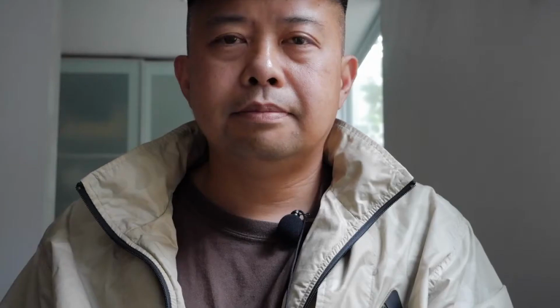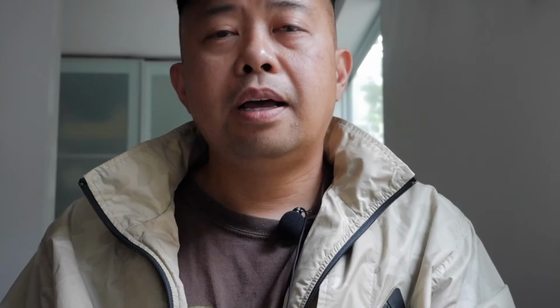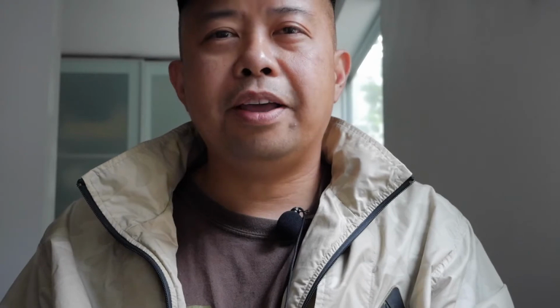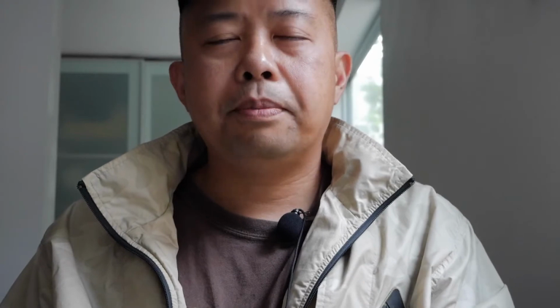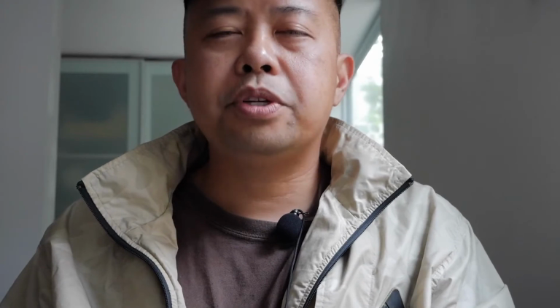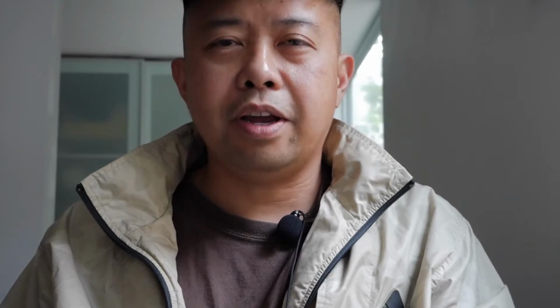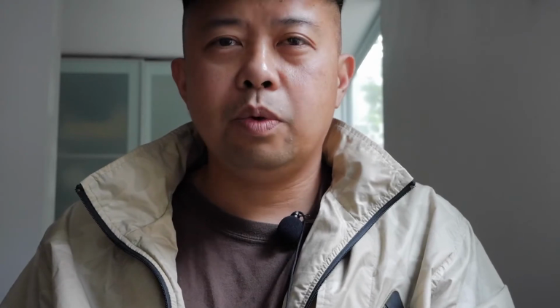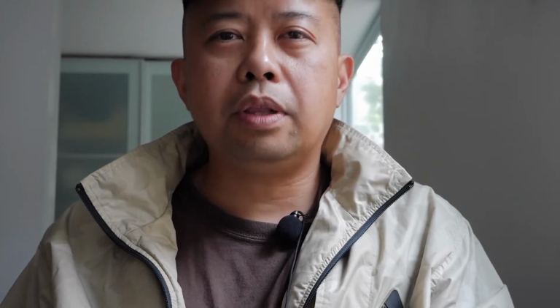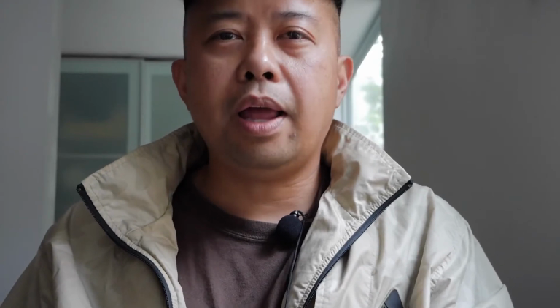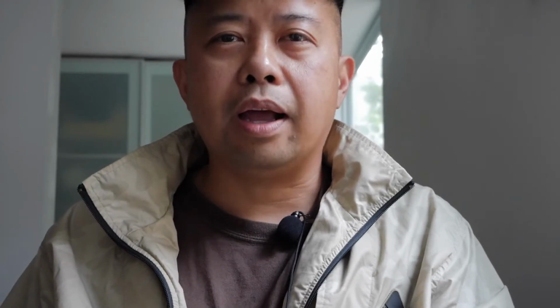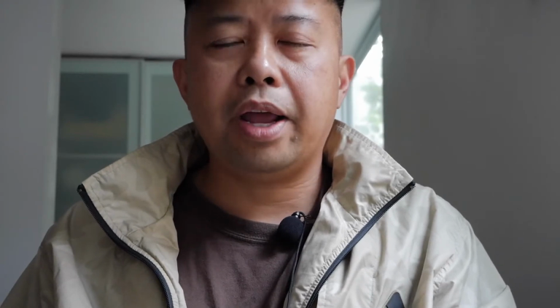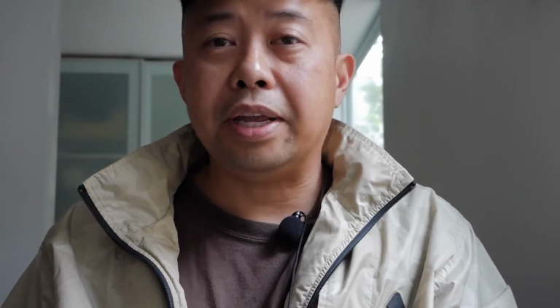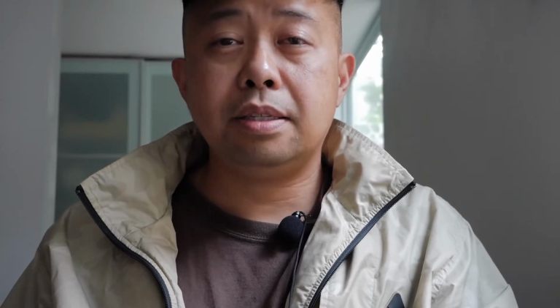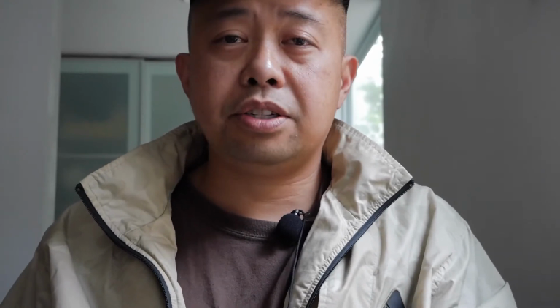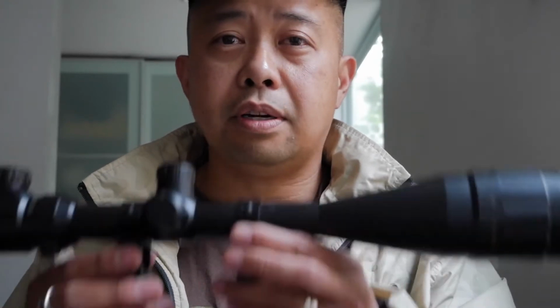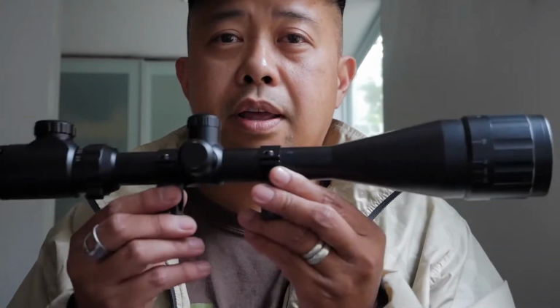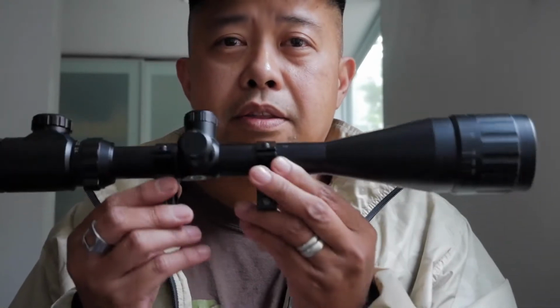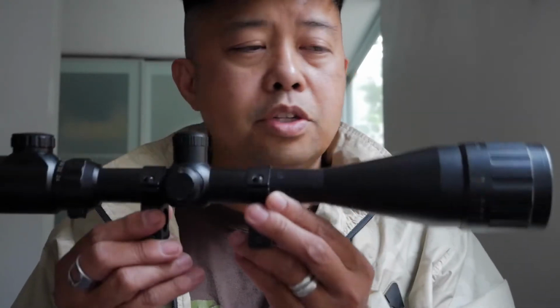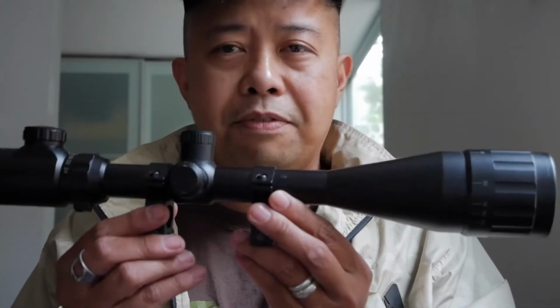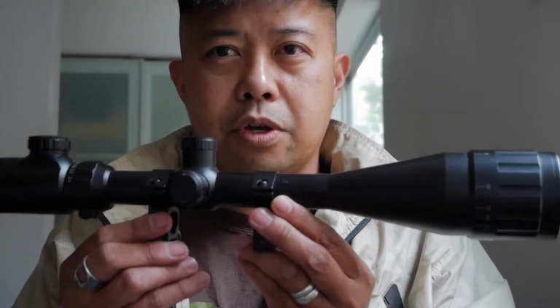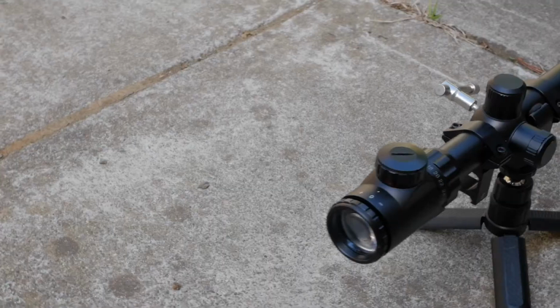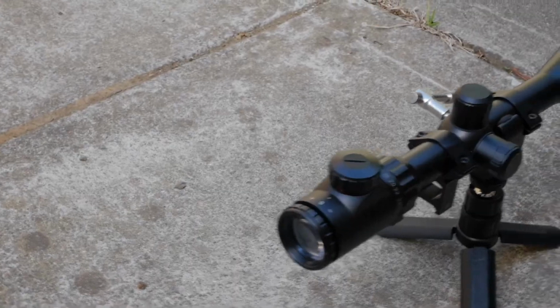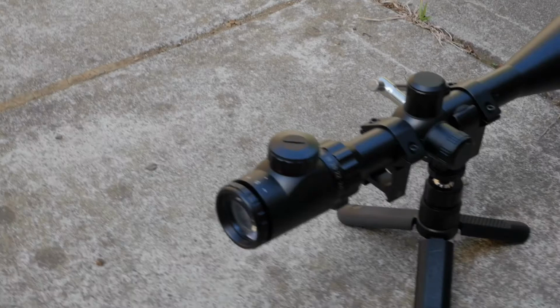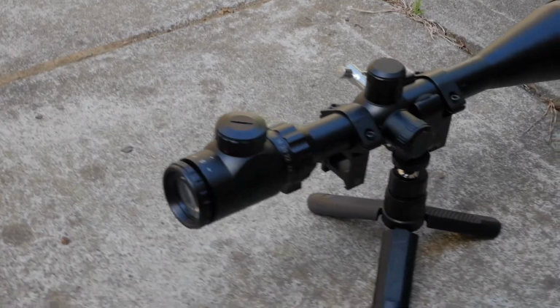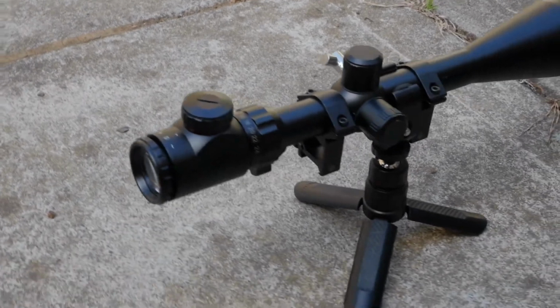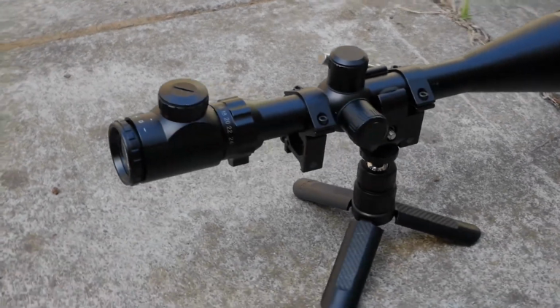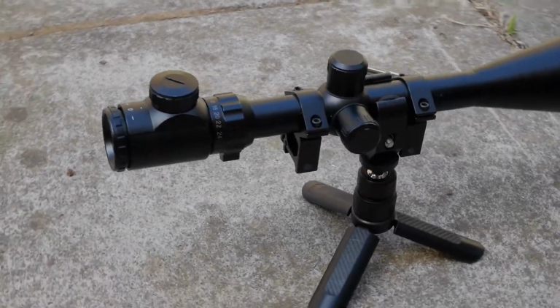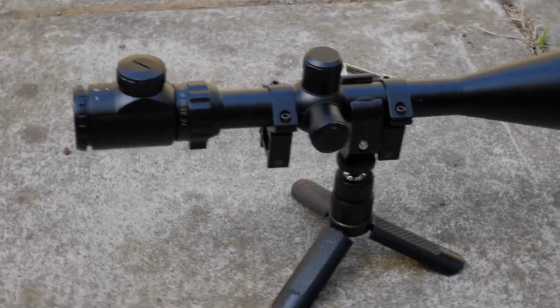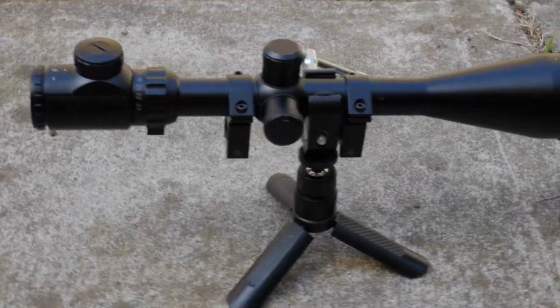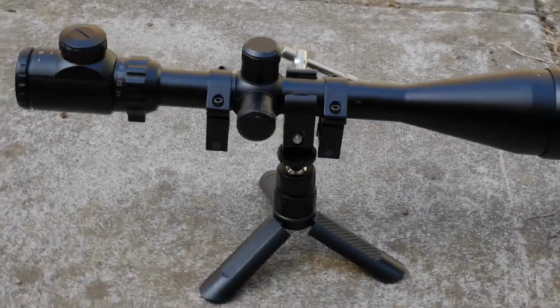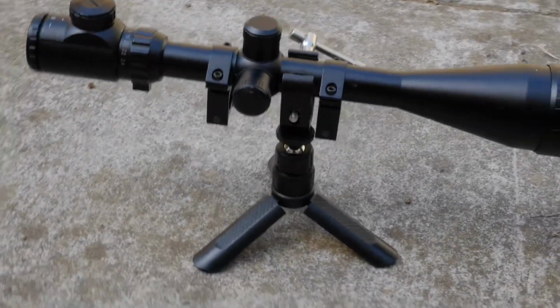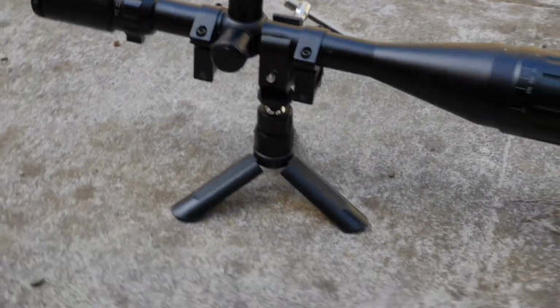Hi, Moondog here with a little hack on how to easily turn this rifle scope into a quick and easy spotting scope.